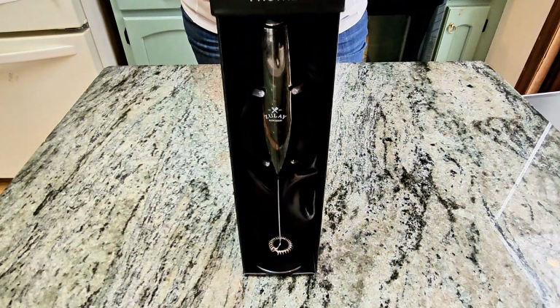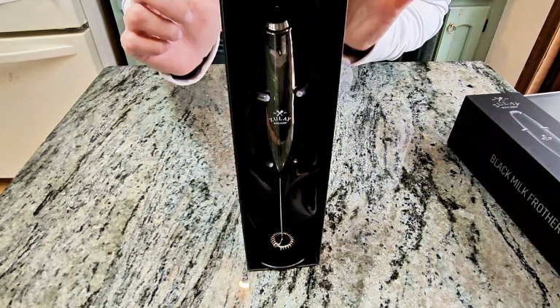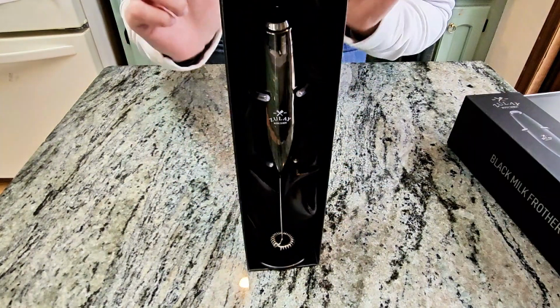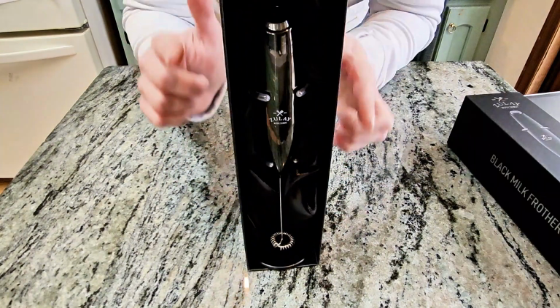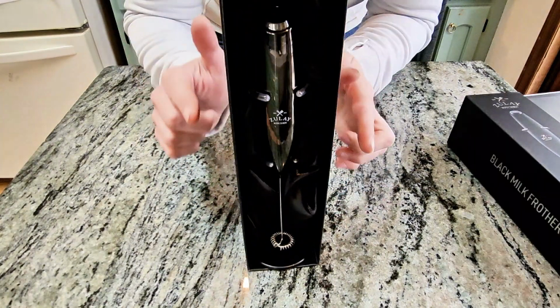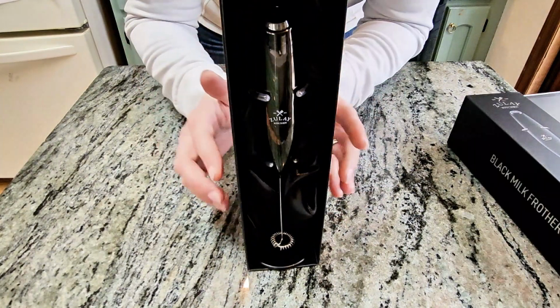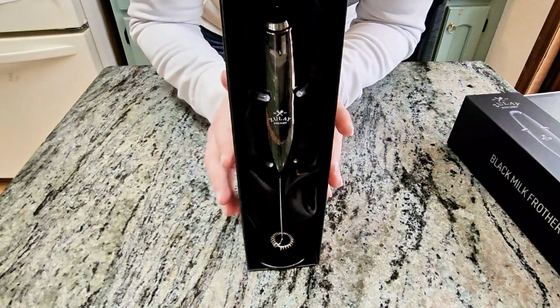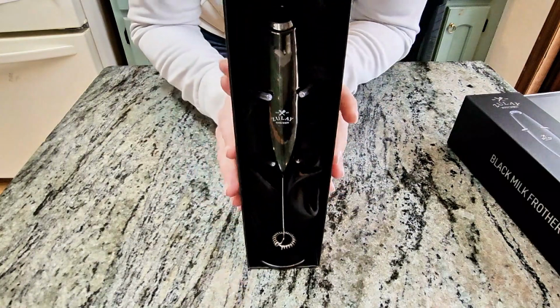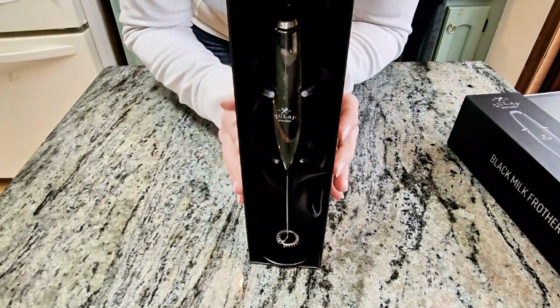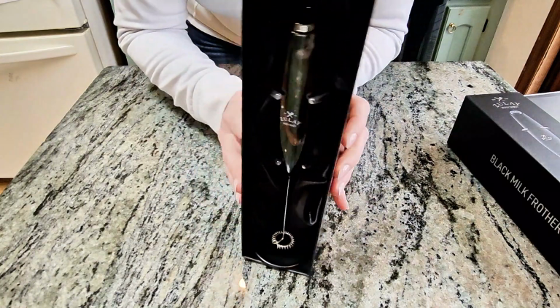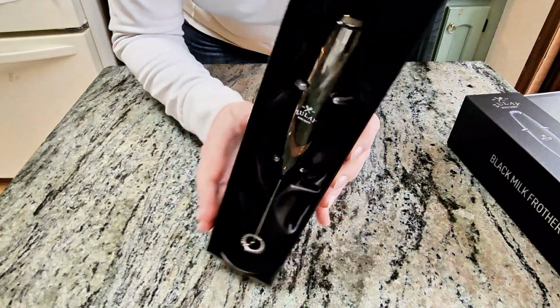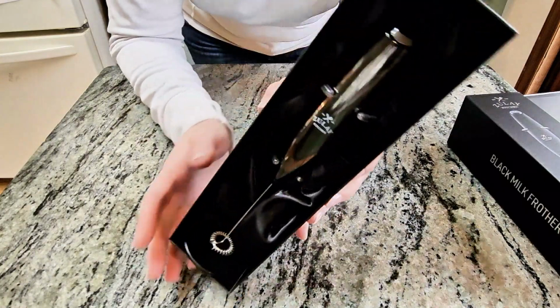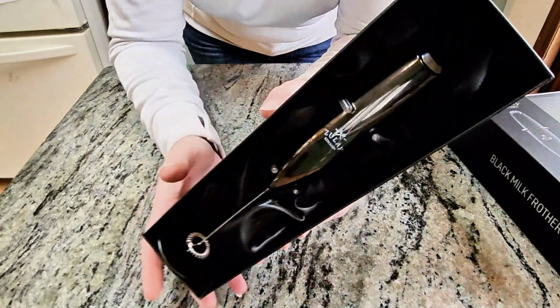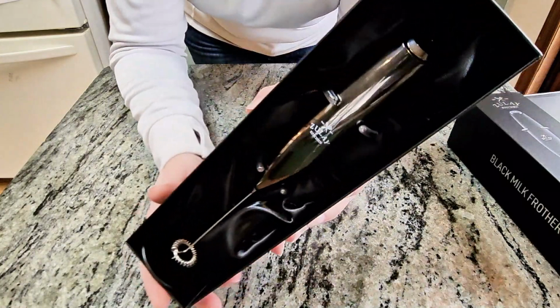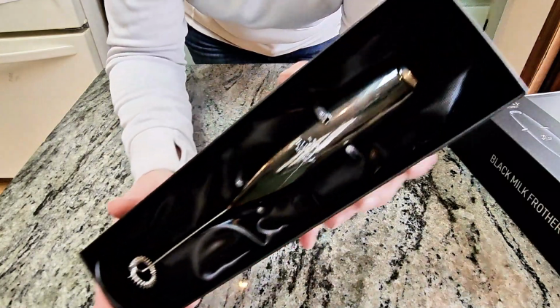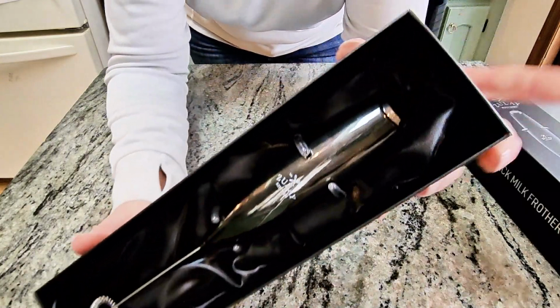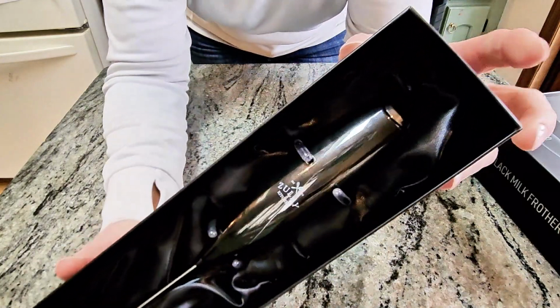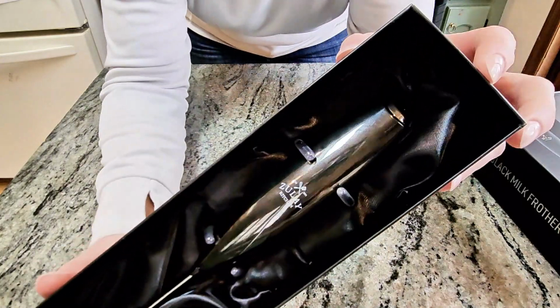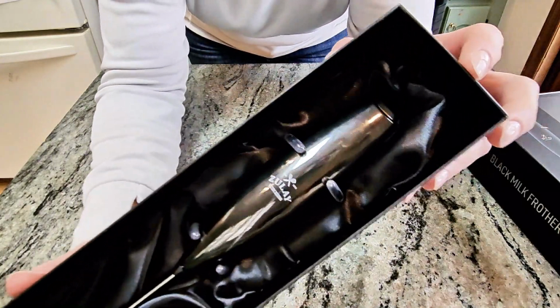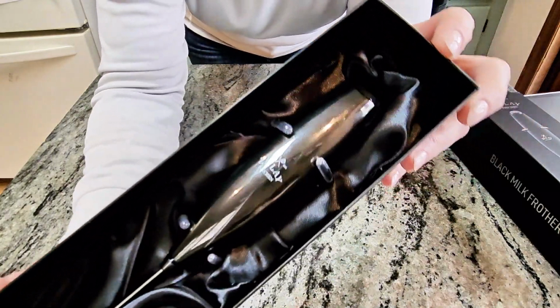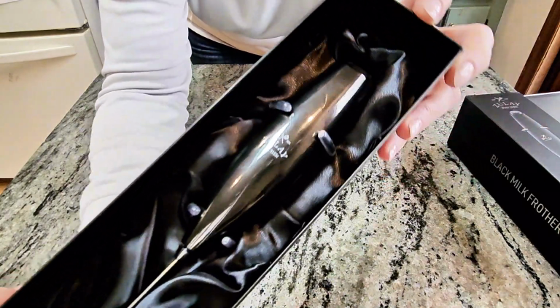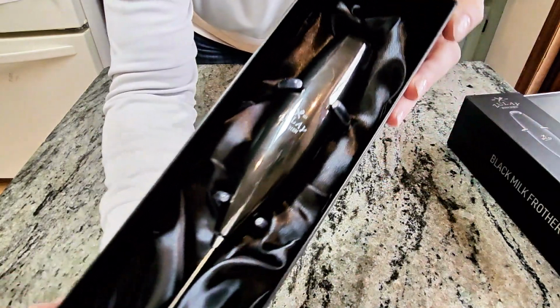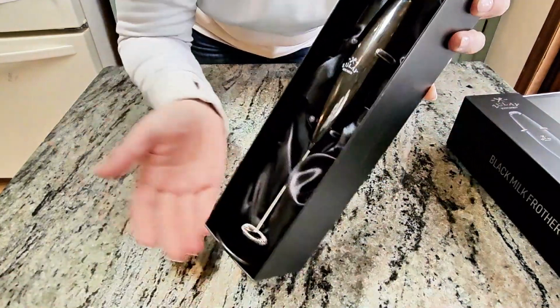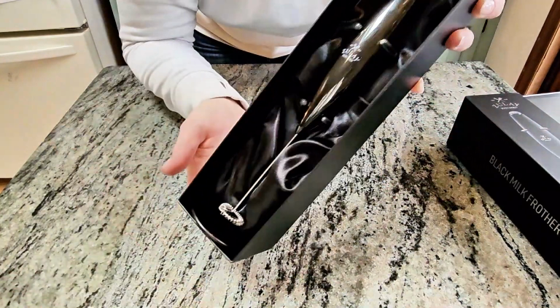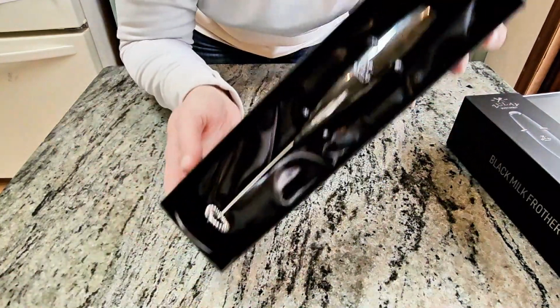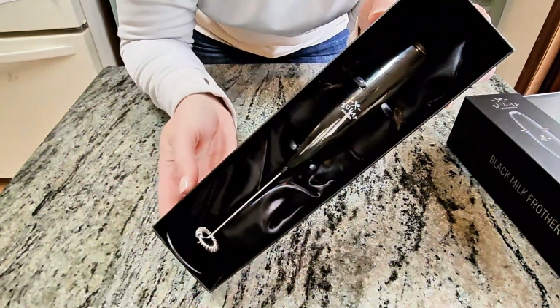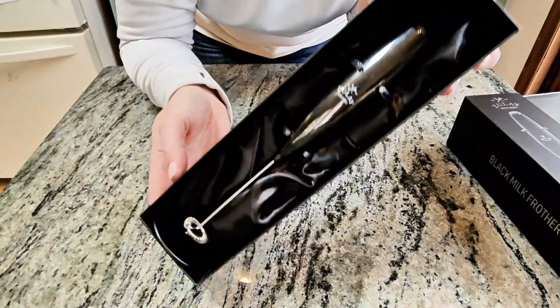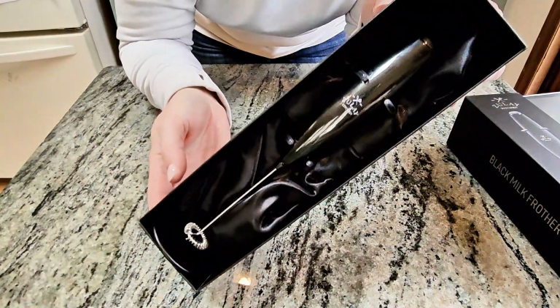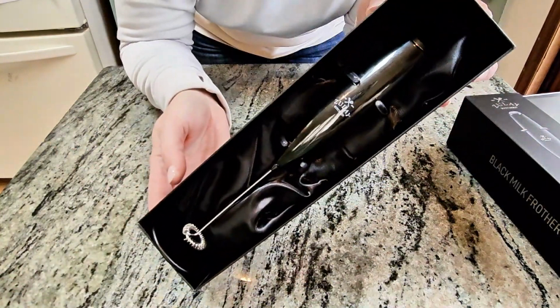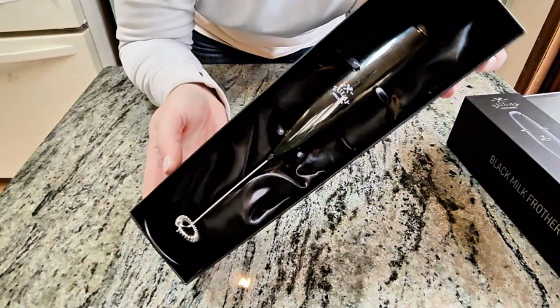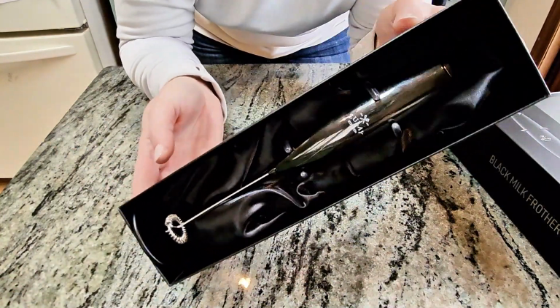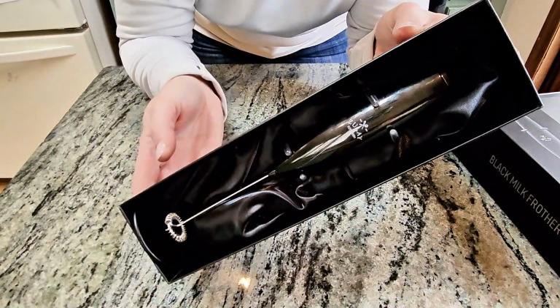For a milk frother, I have to say the presentation is a little over the top. I mean, I guess this is great for a gift.